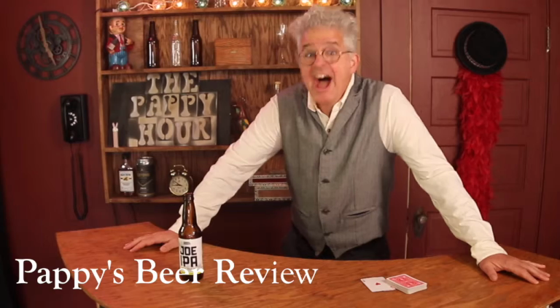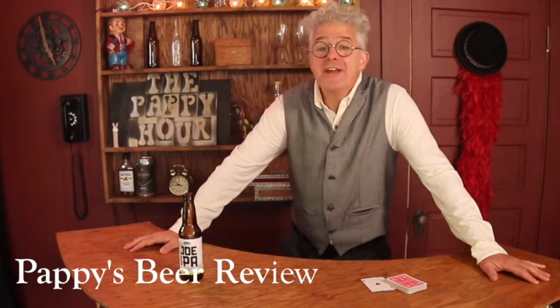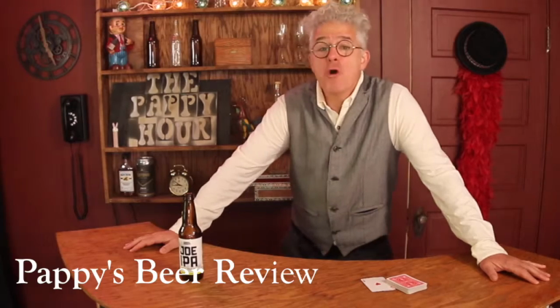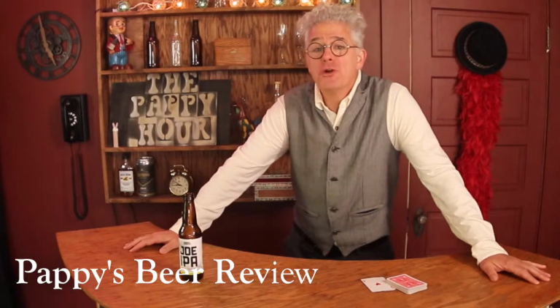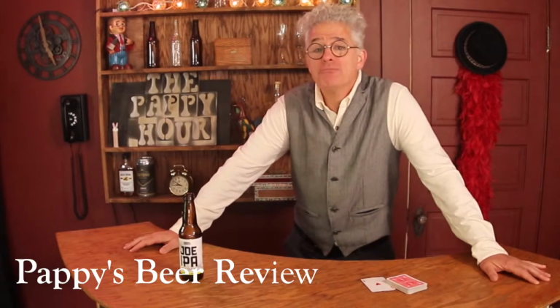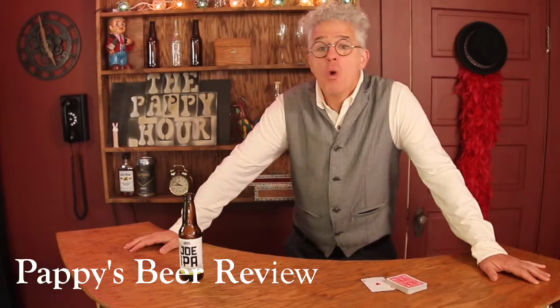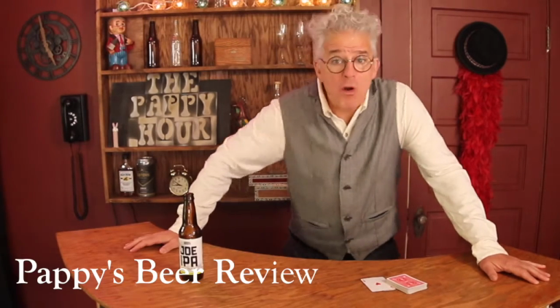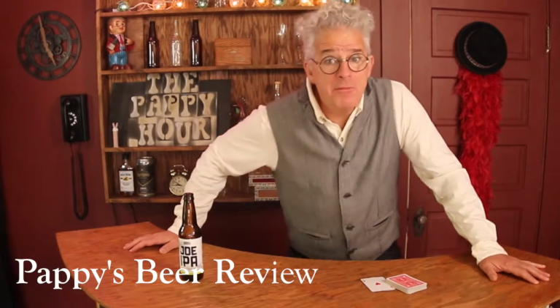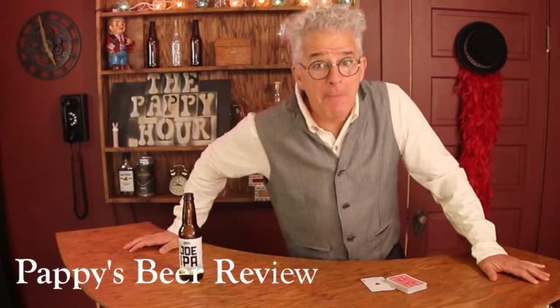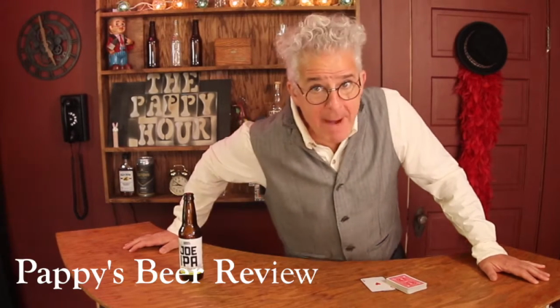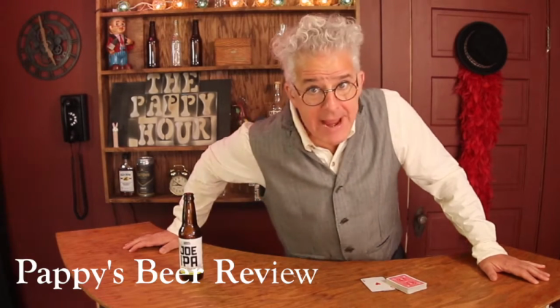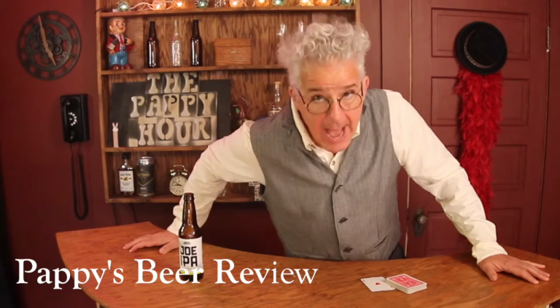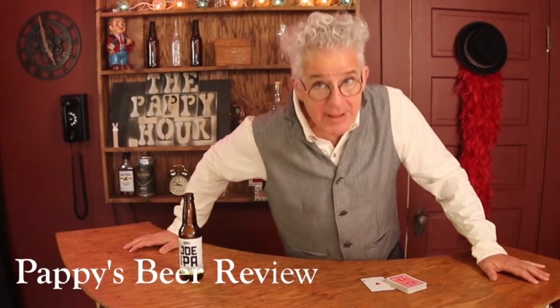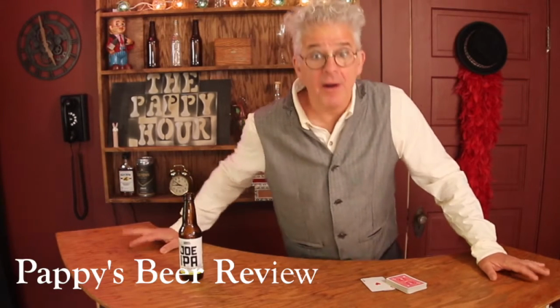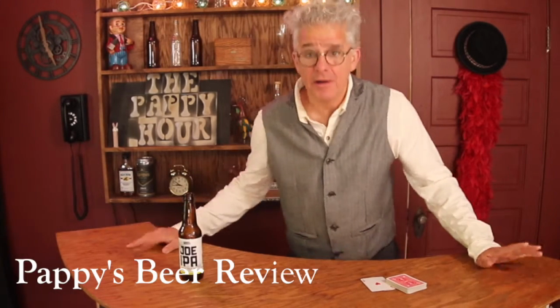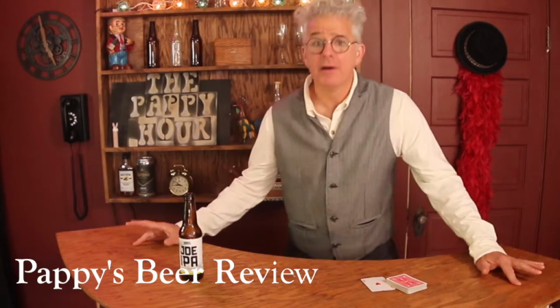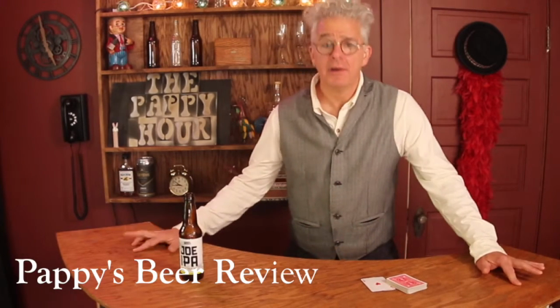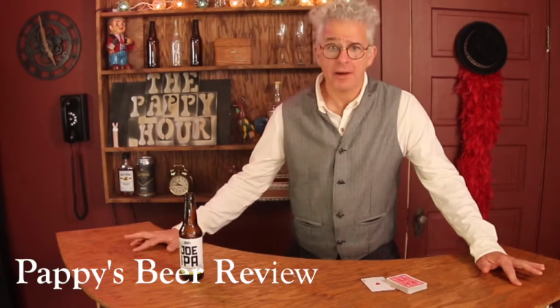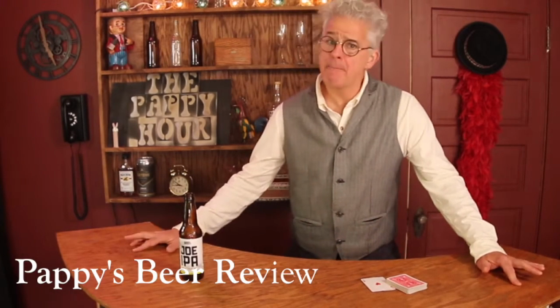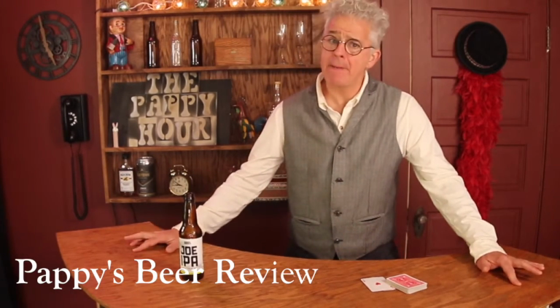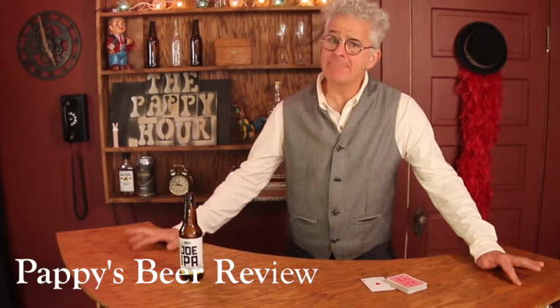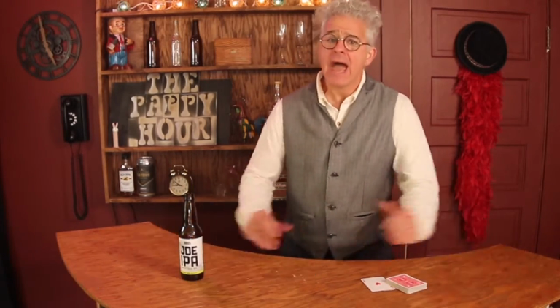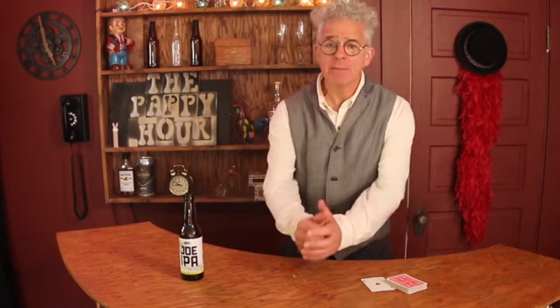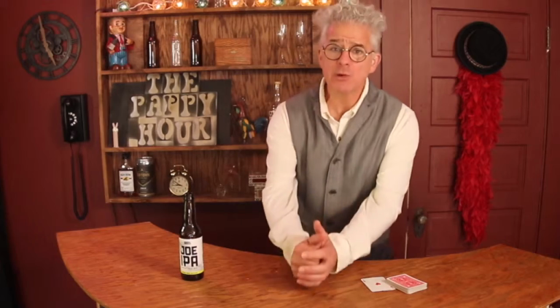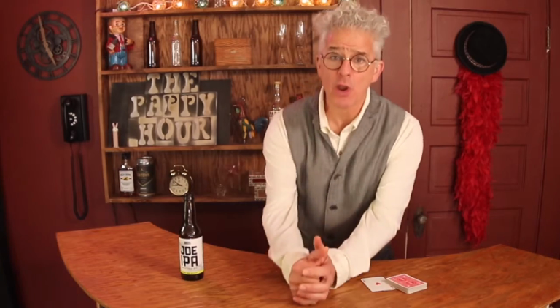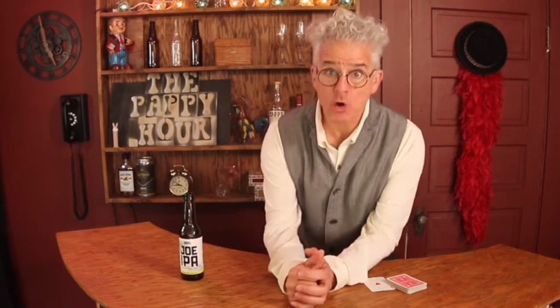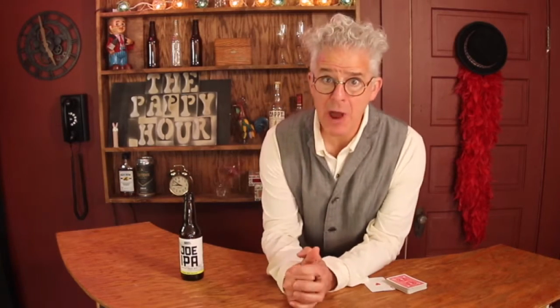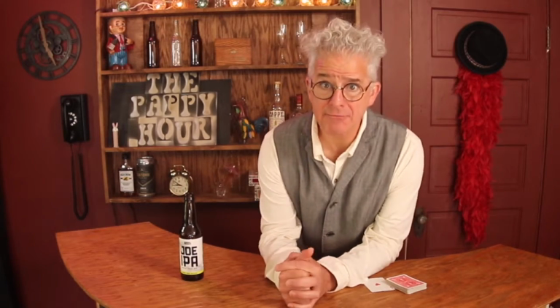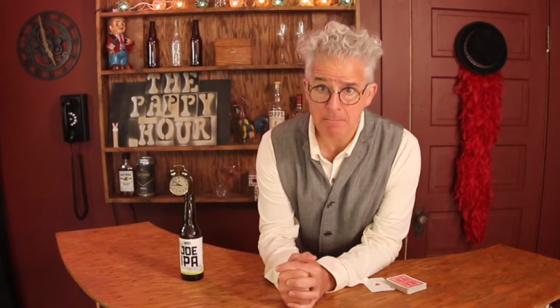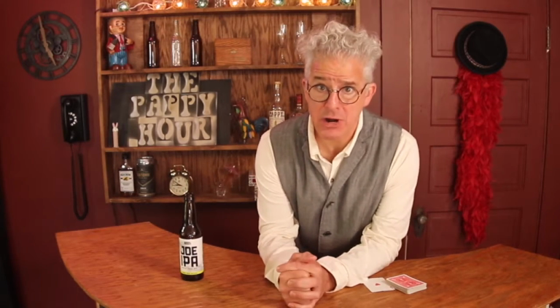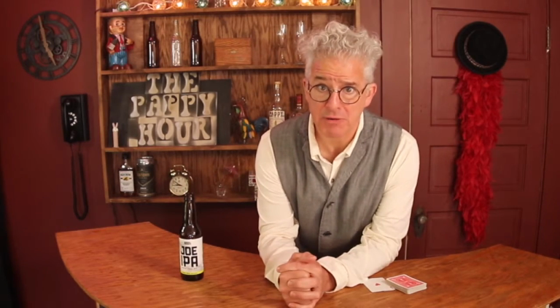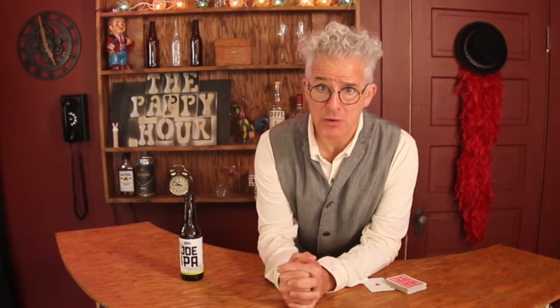Hey folks, welcome to the Papi Happy Hour. I'm Papi, and I'm going to do a little crap beer review.